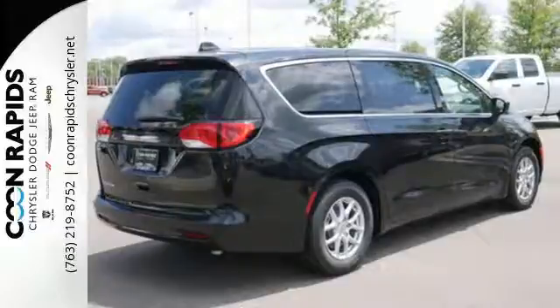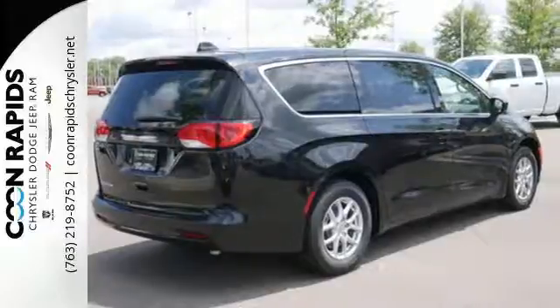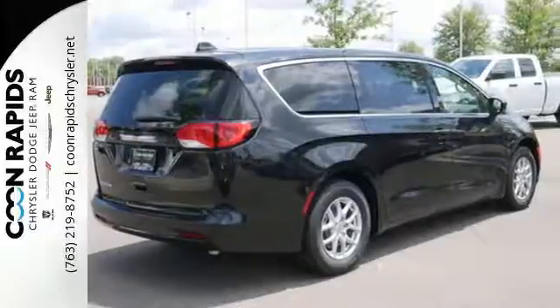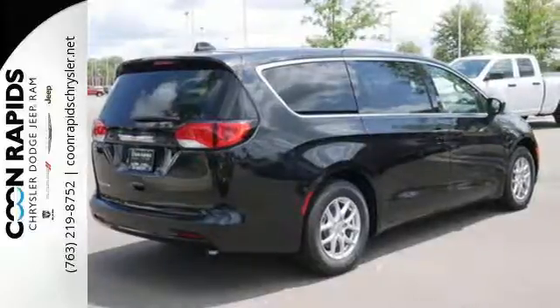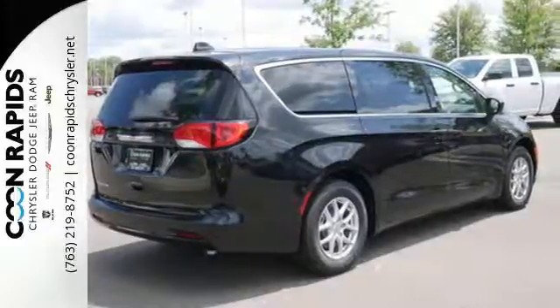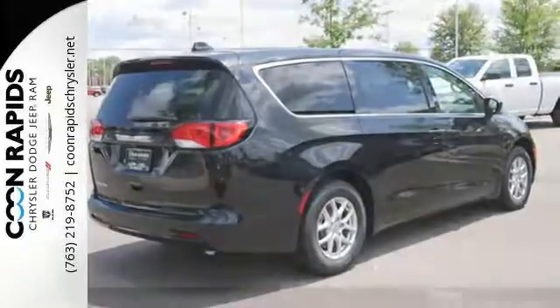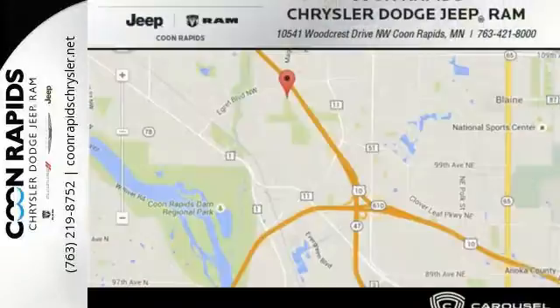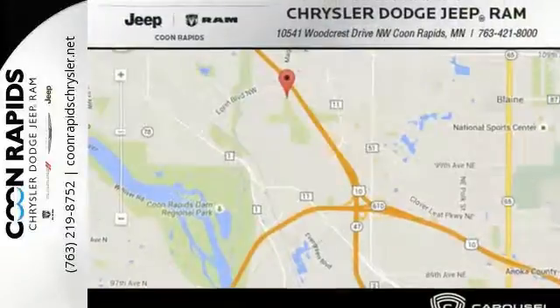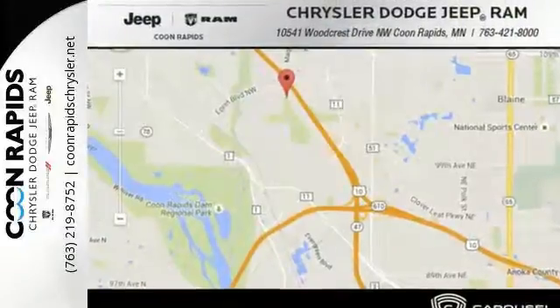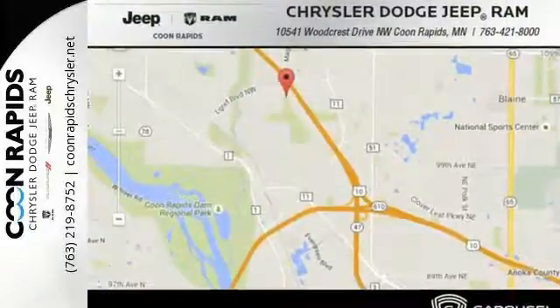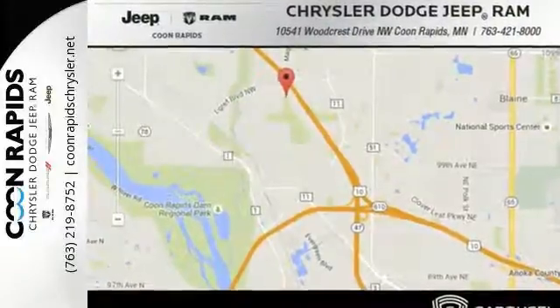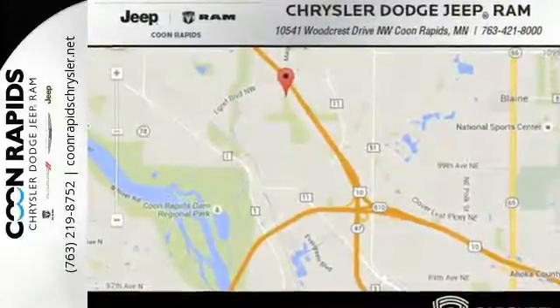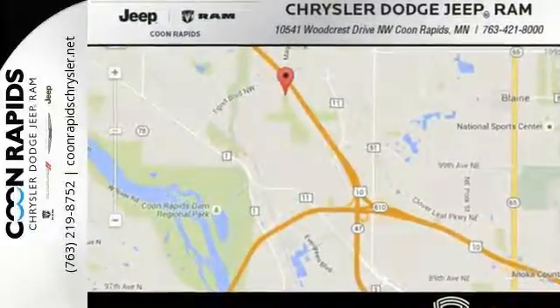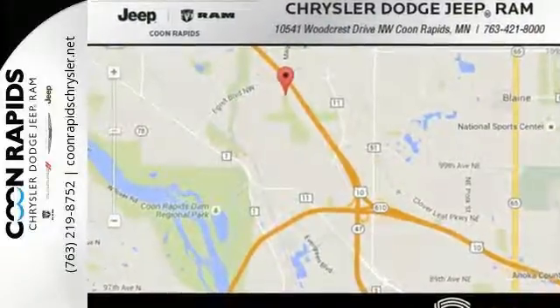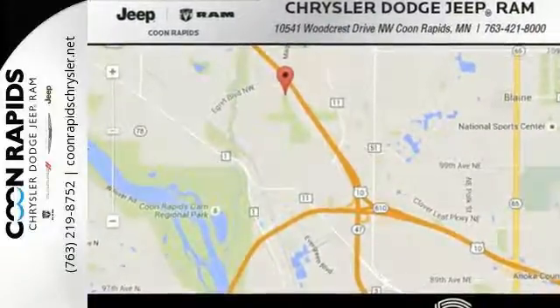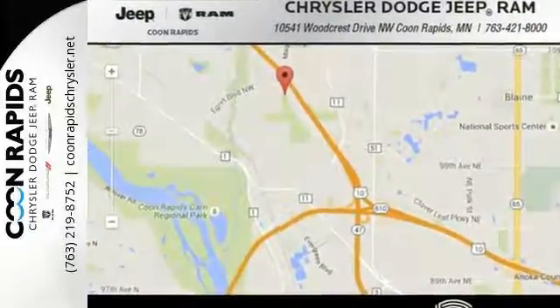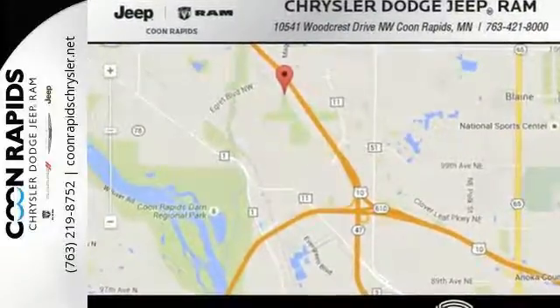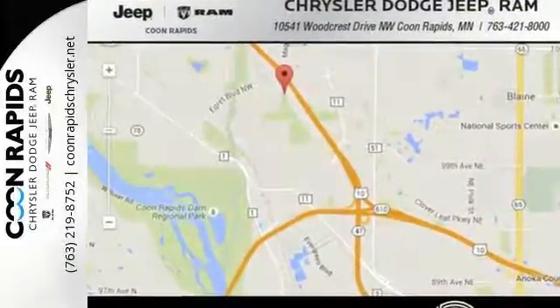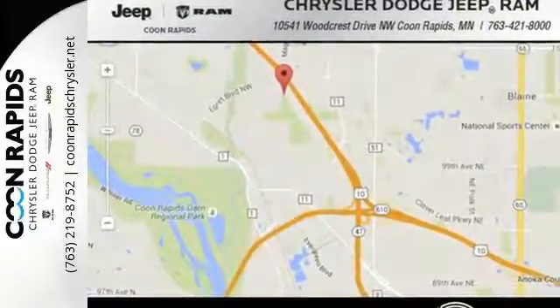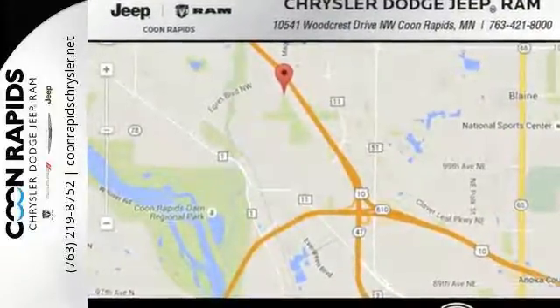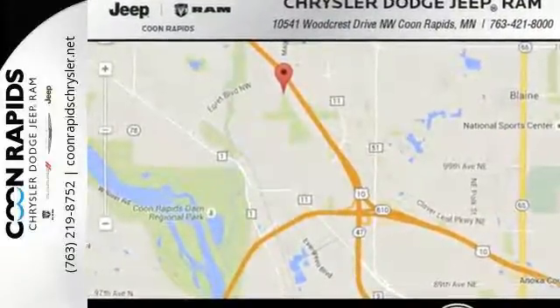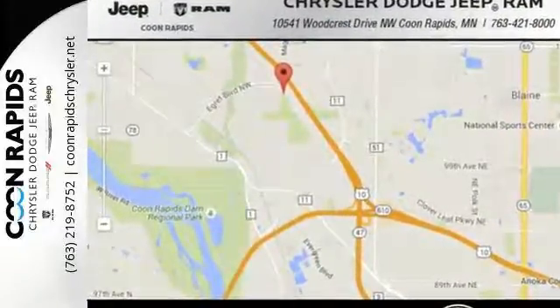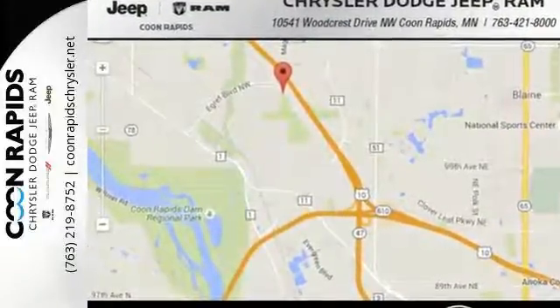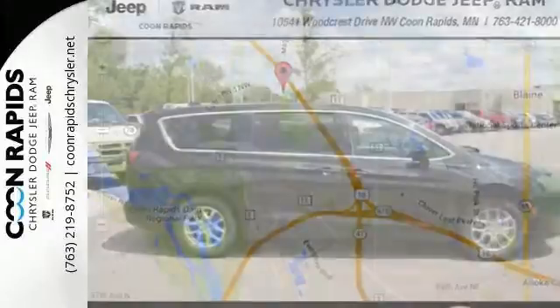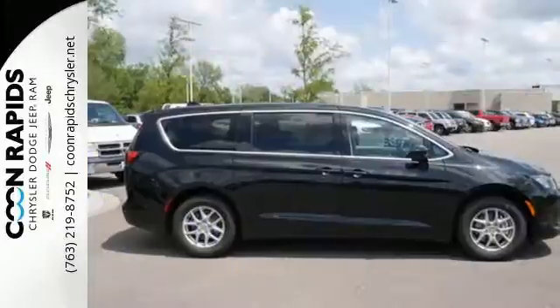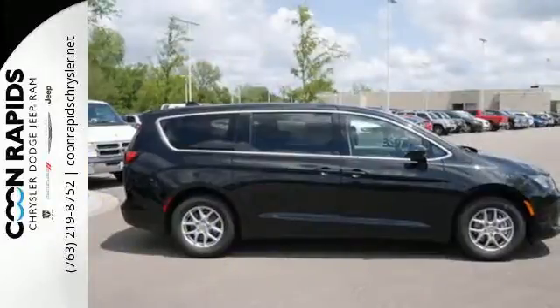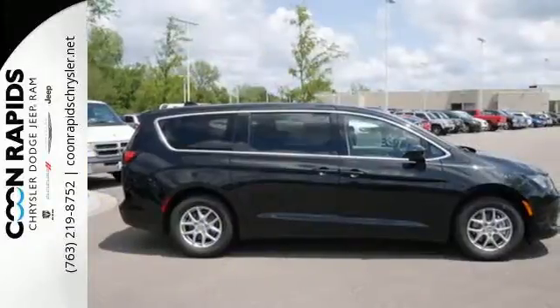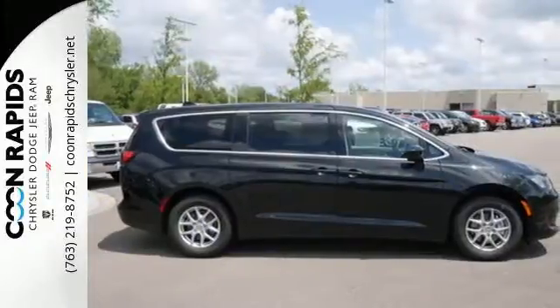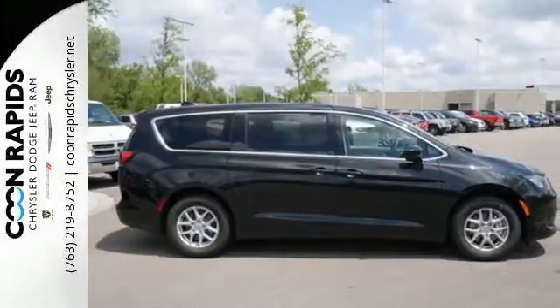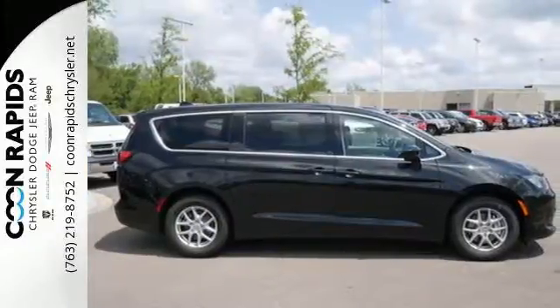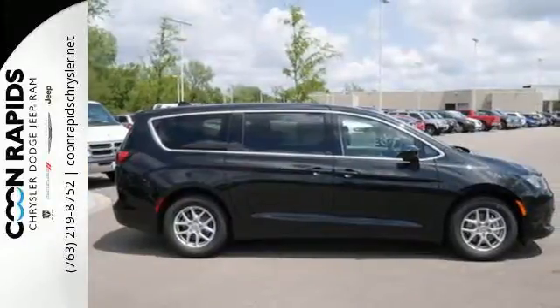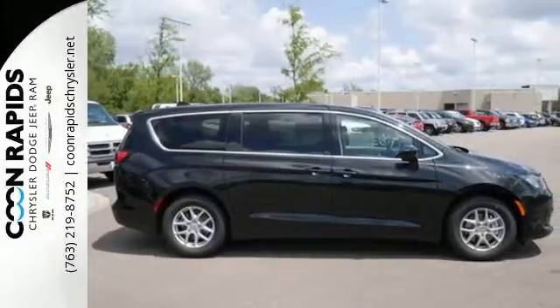The 3.6-liter V6 engine is mated to a 9-speed automatic transmission for a fuel-efficient and strong drive.